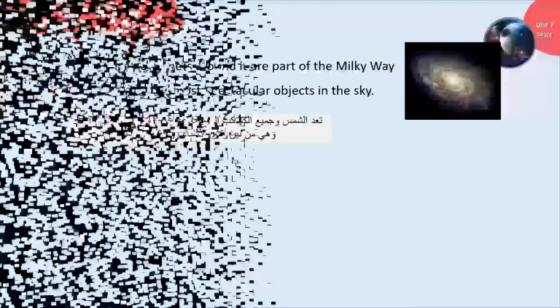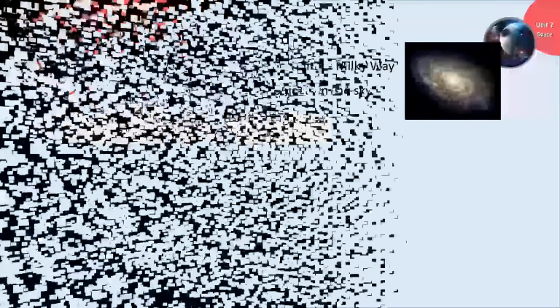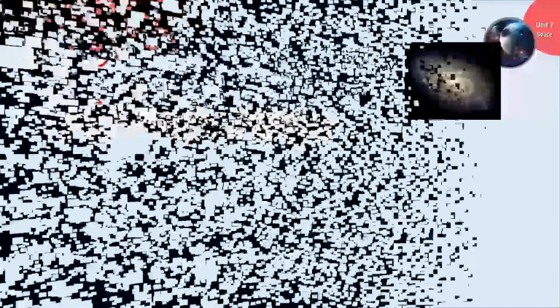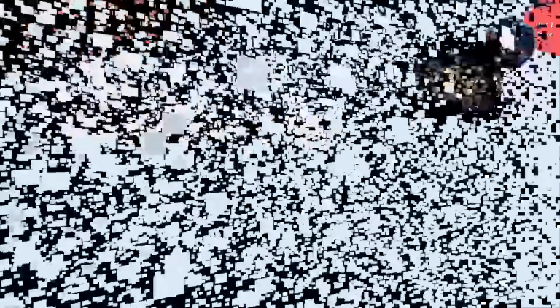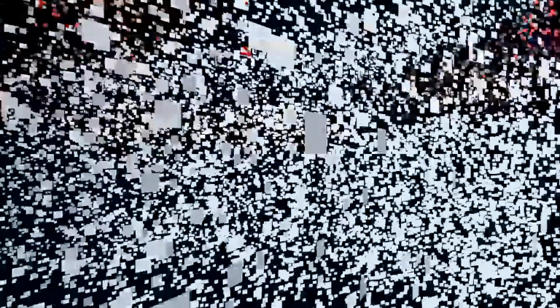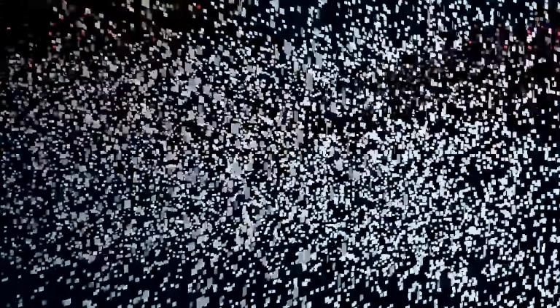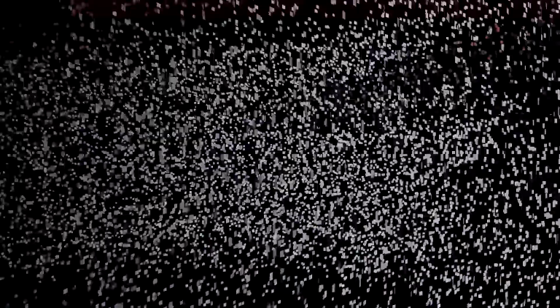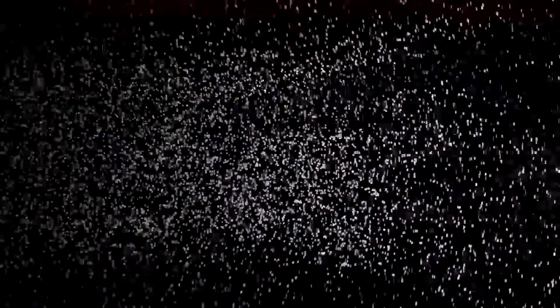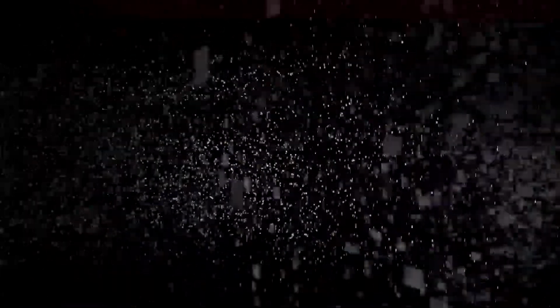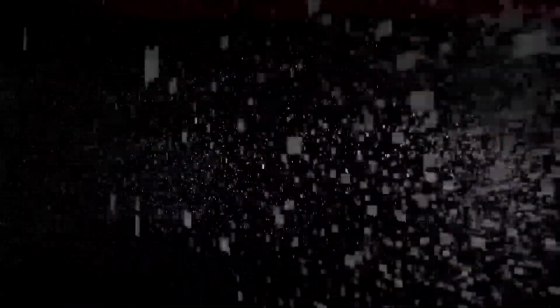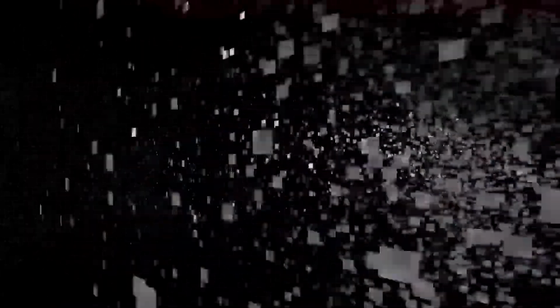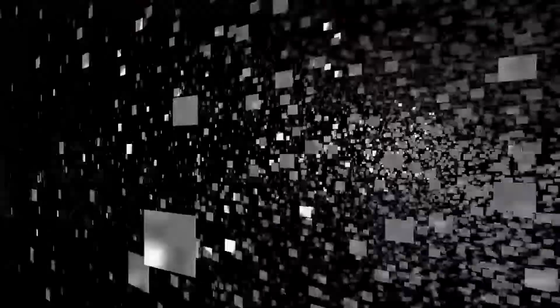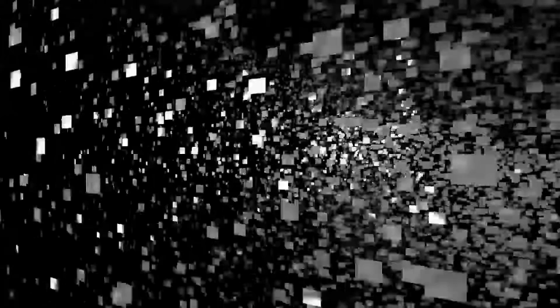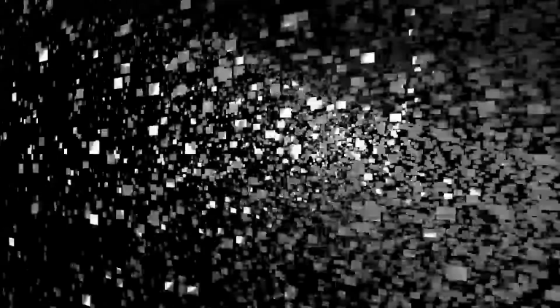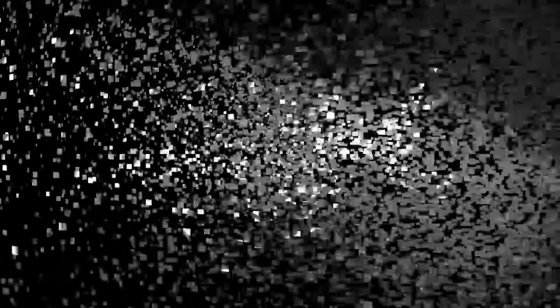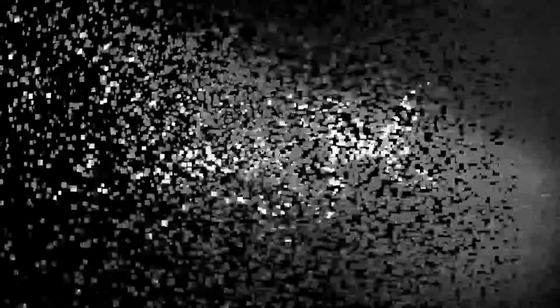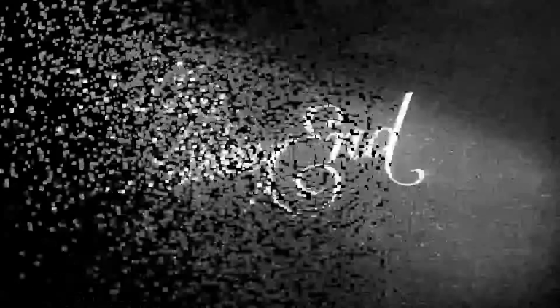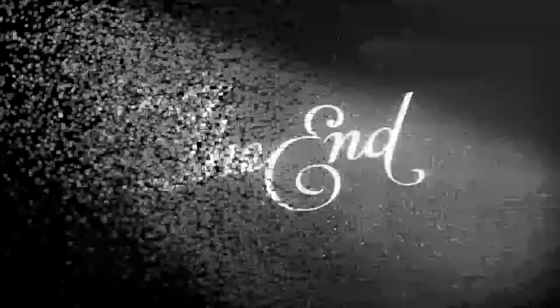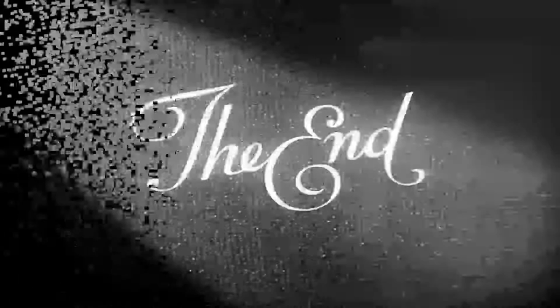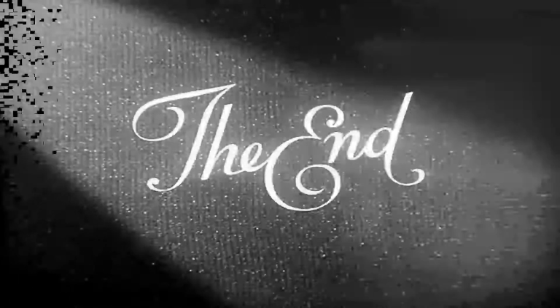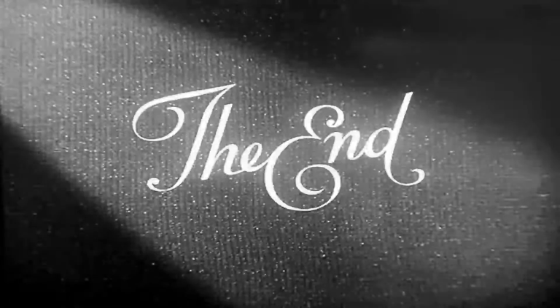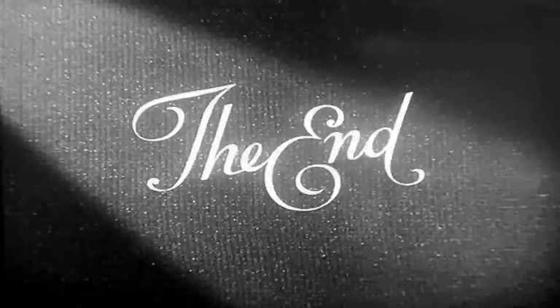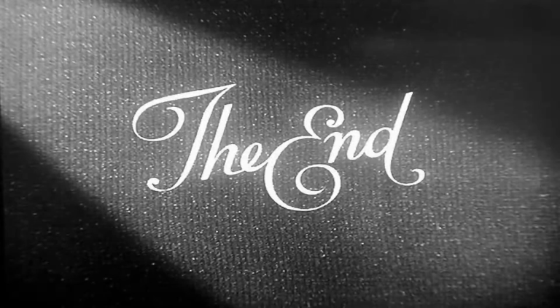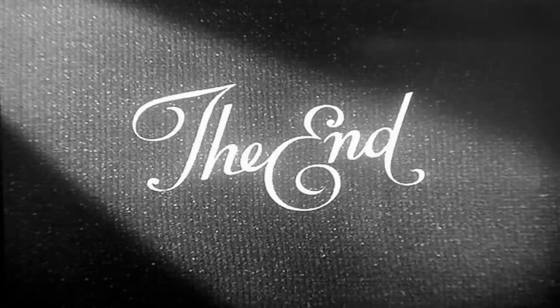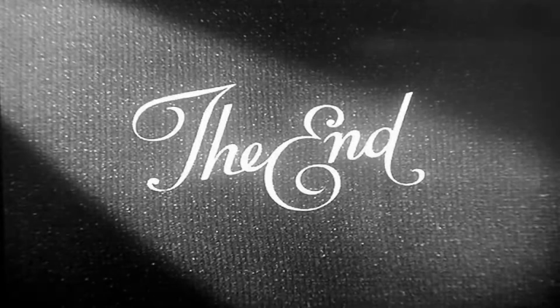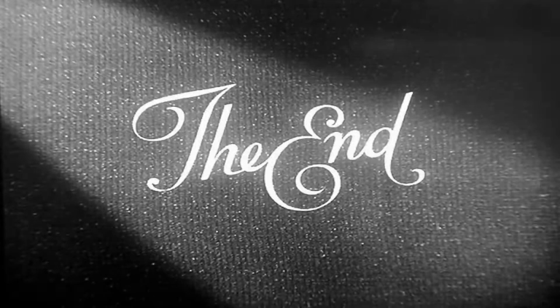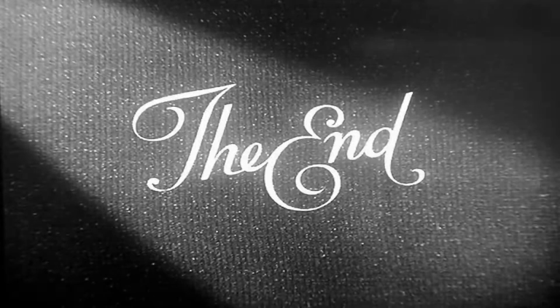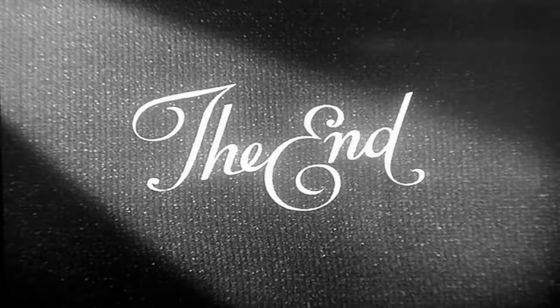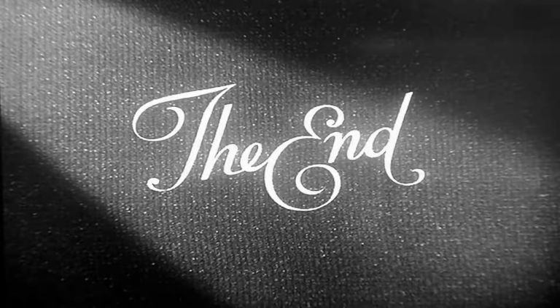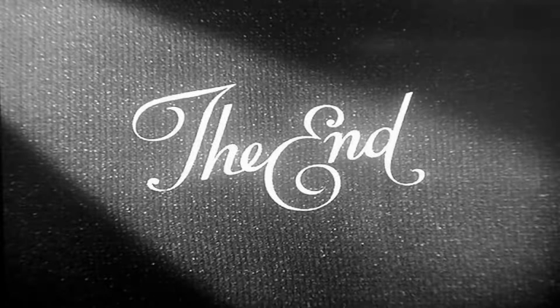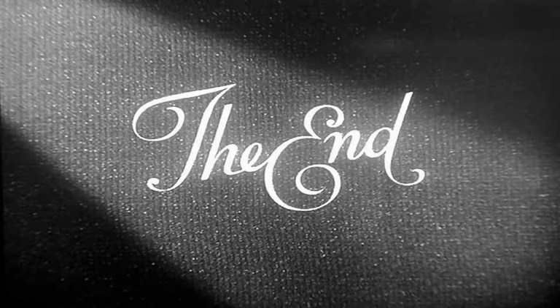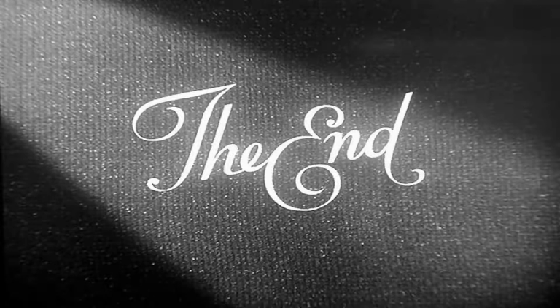That's everything for today. Thanks for your time. See you next lesson, insha'Allah.